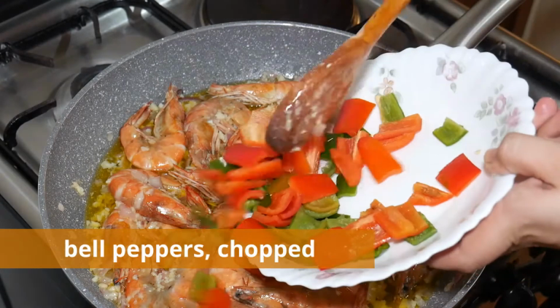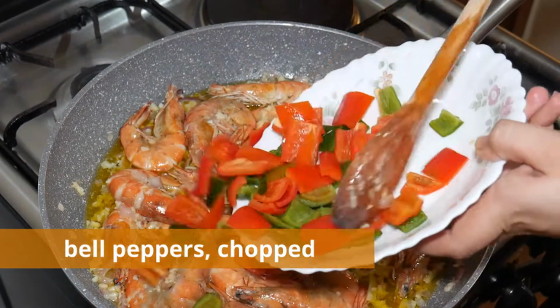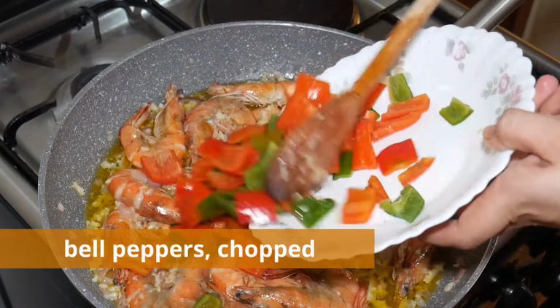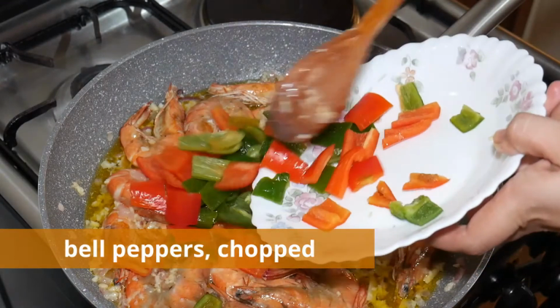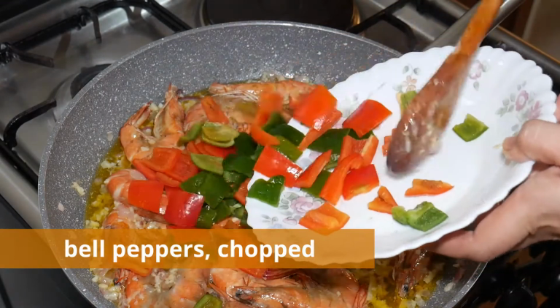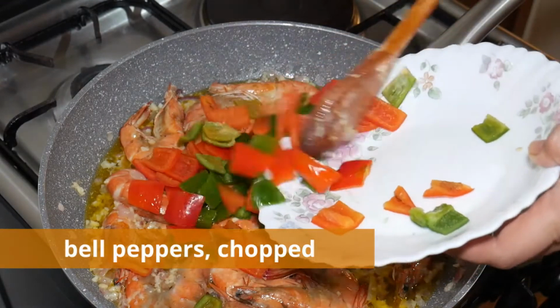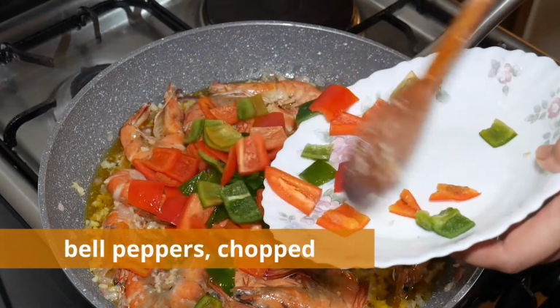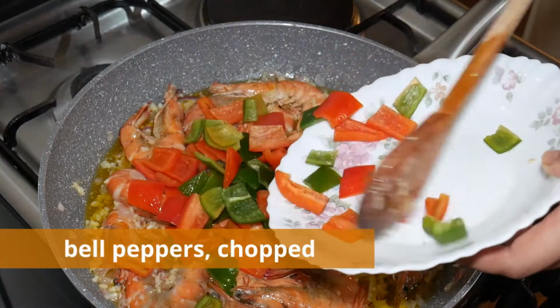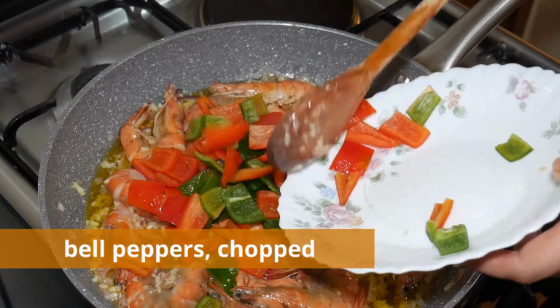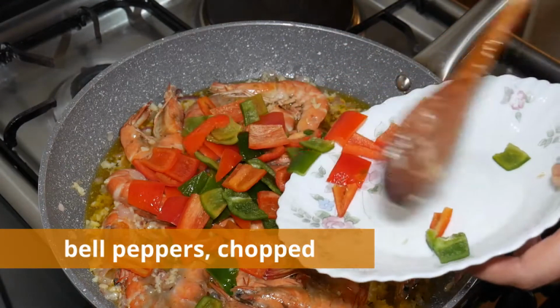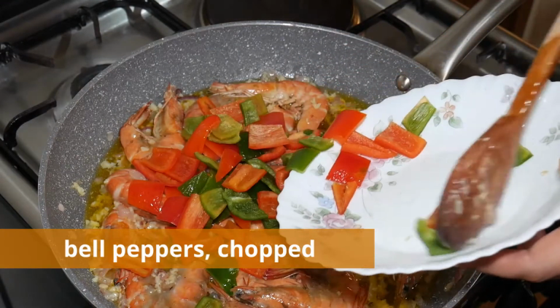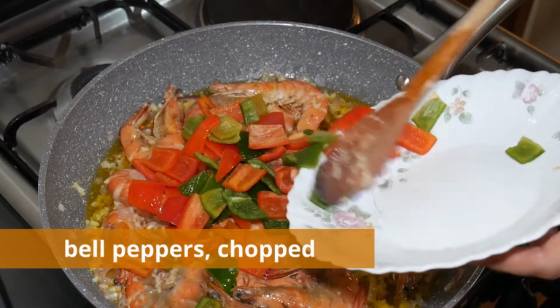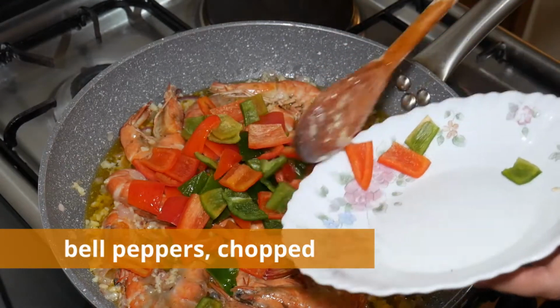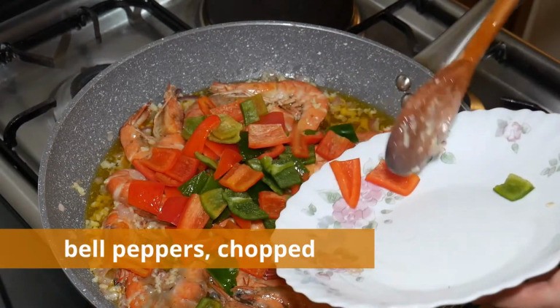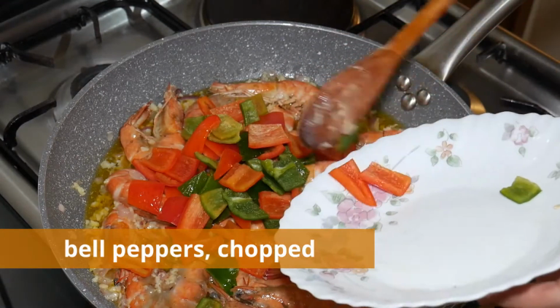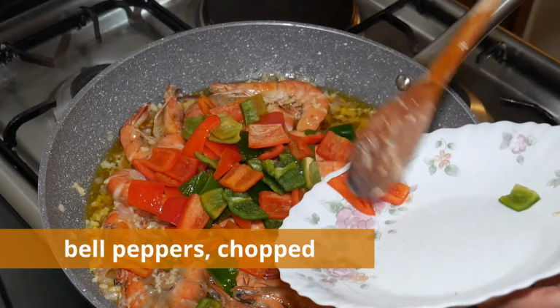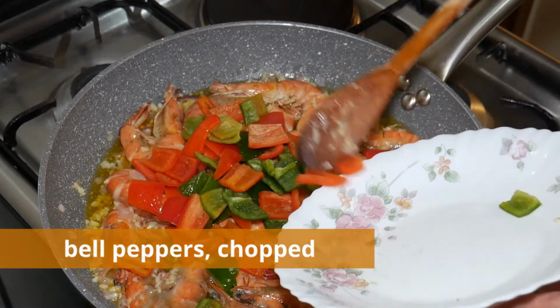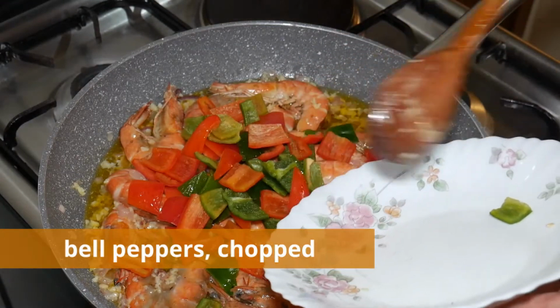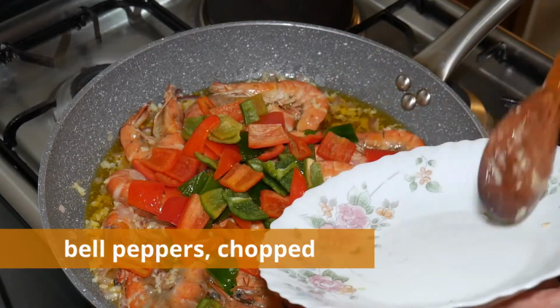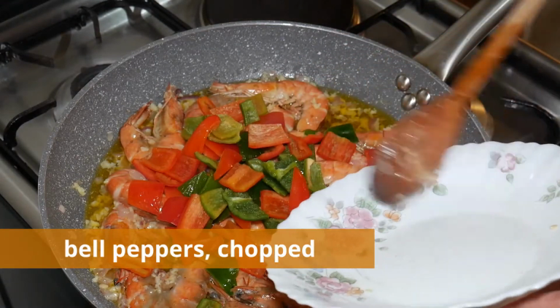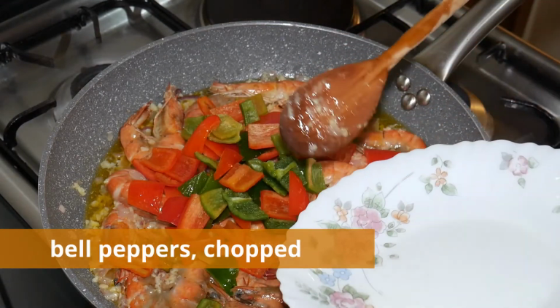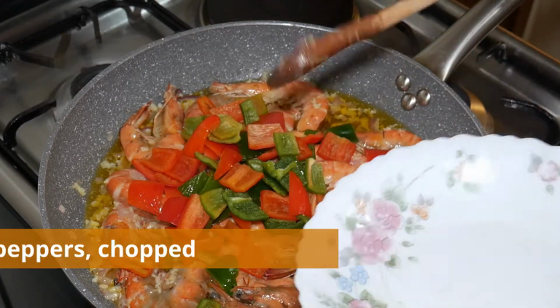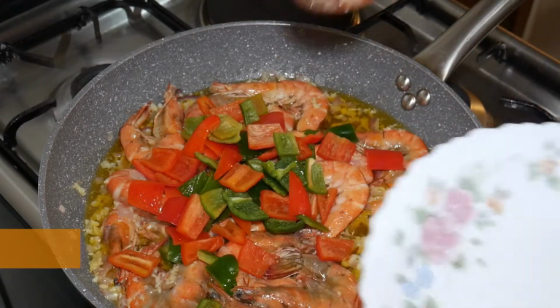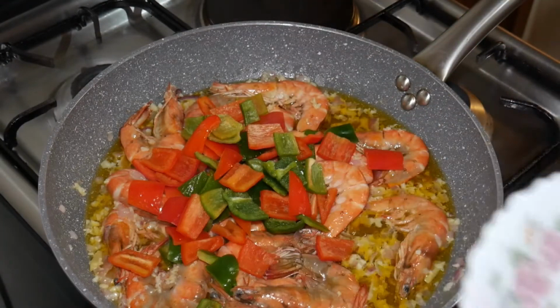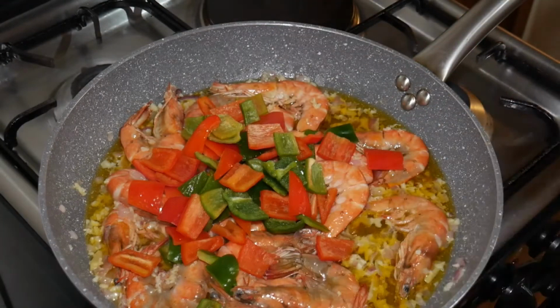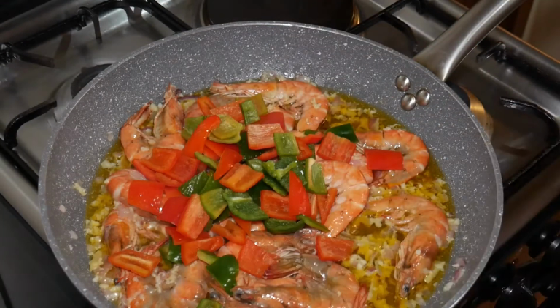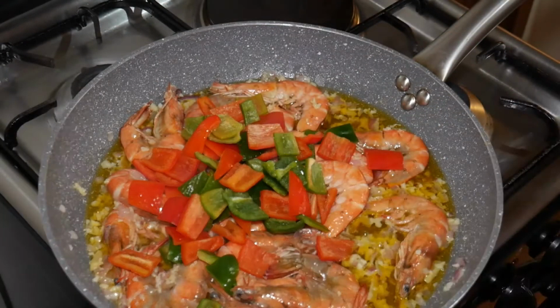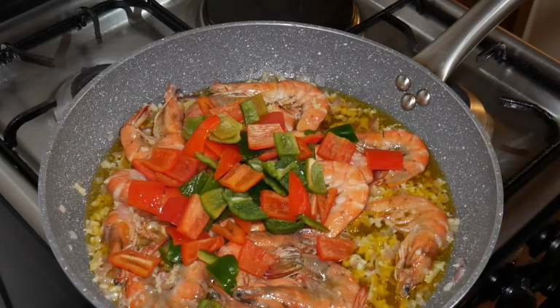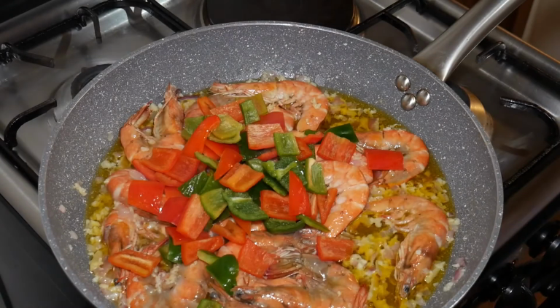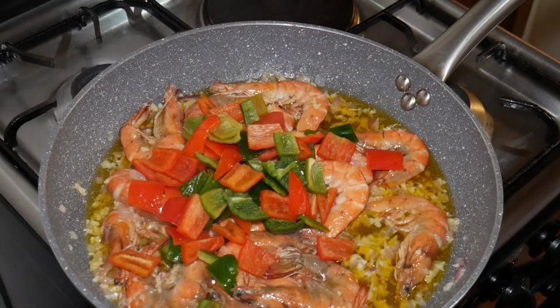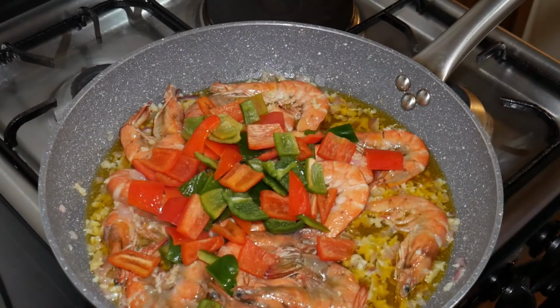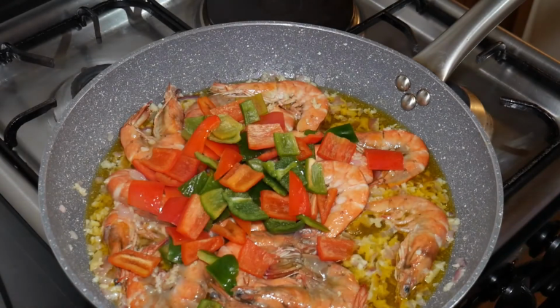Put in the red and green bell peppers and cook for another 1 minute.